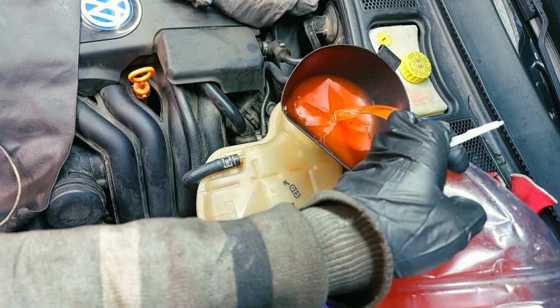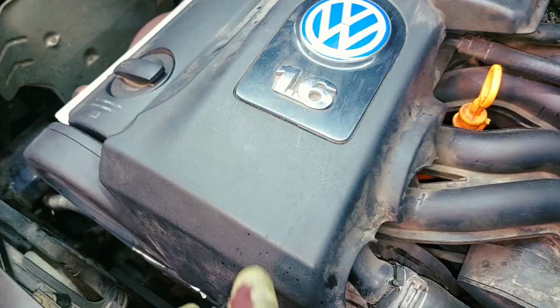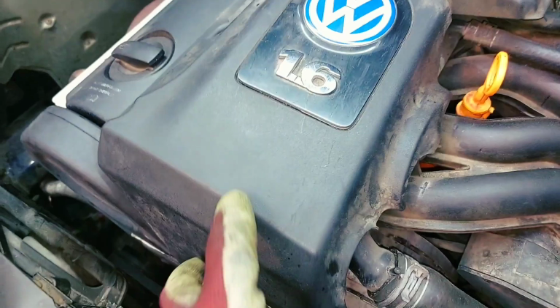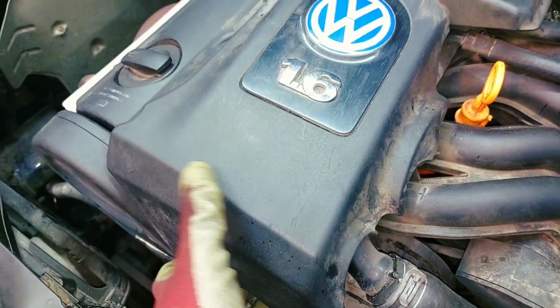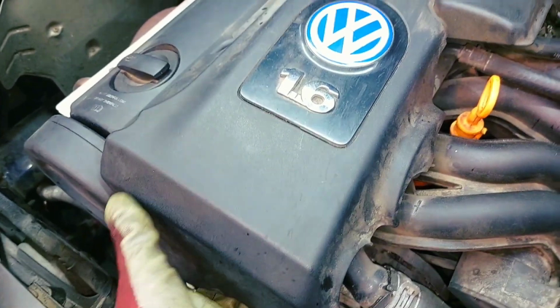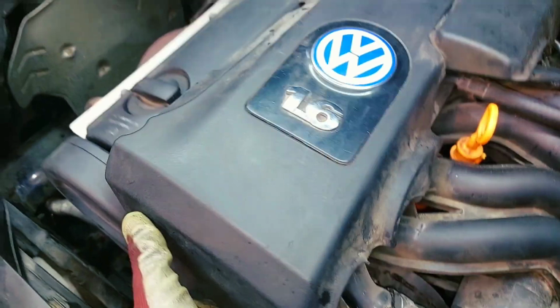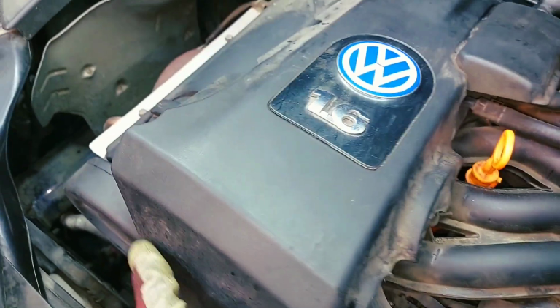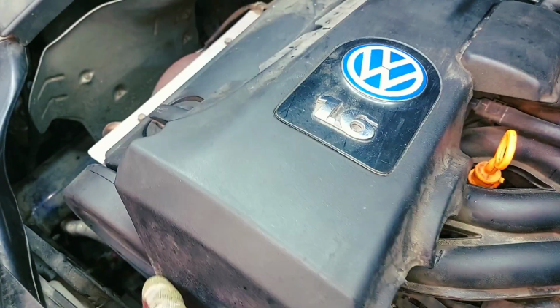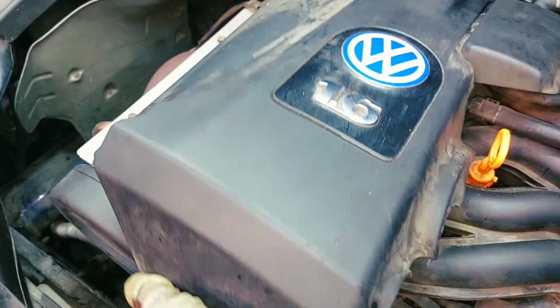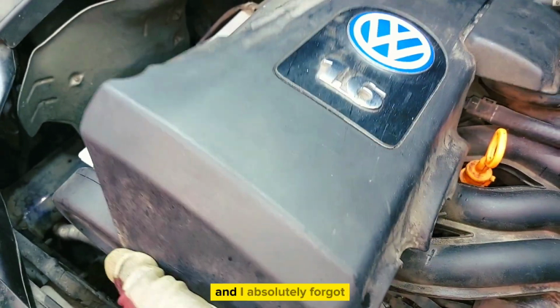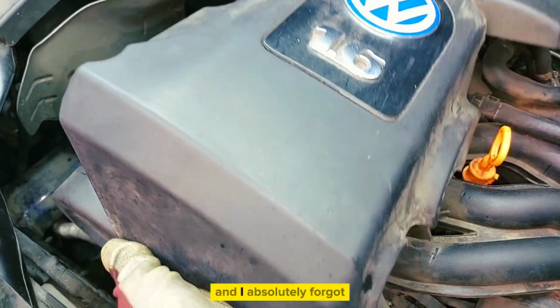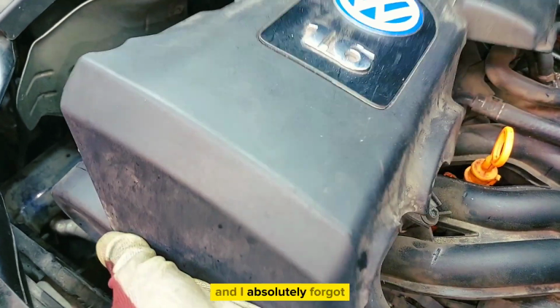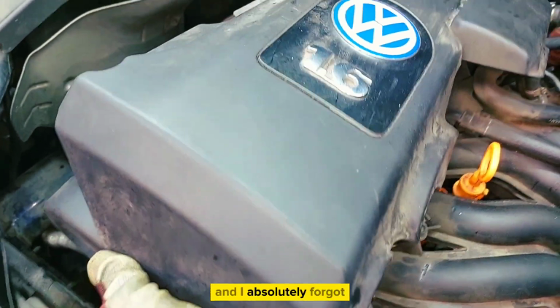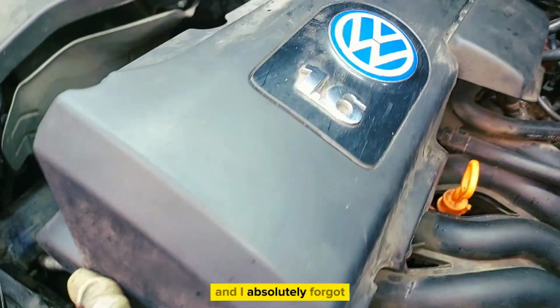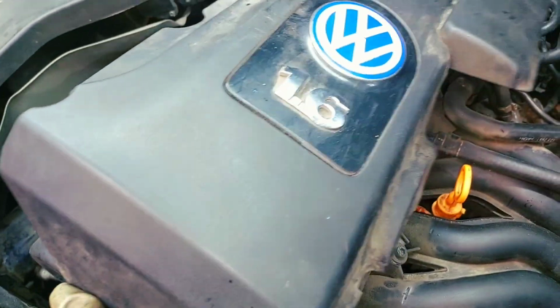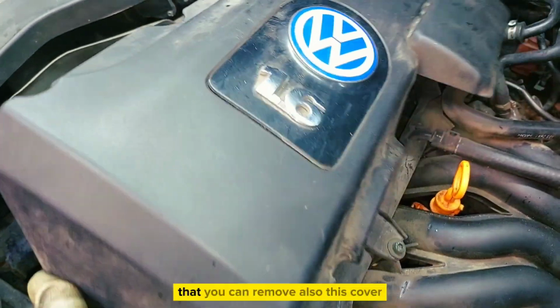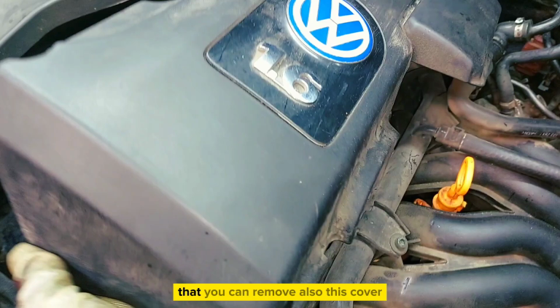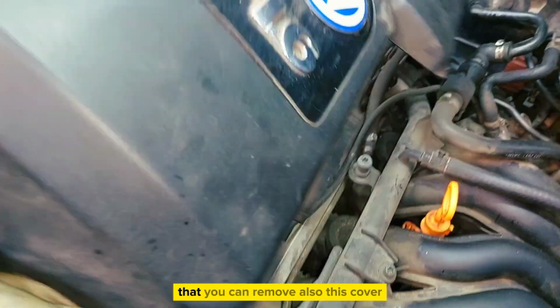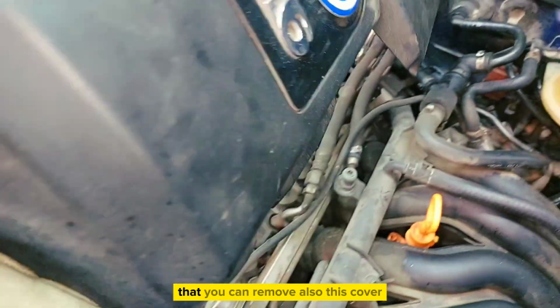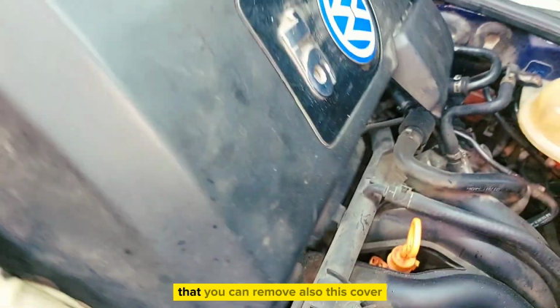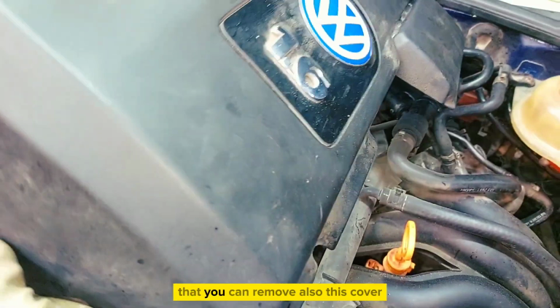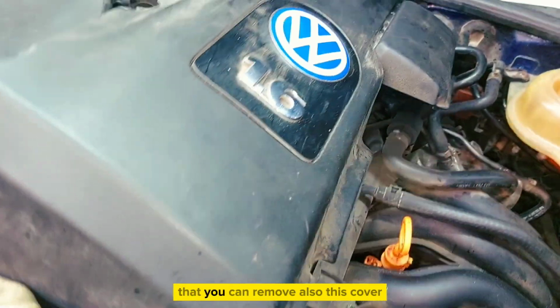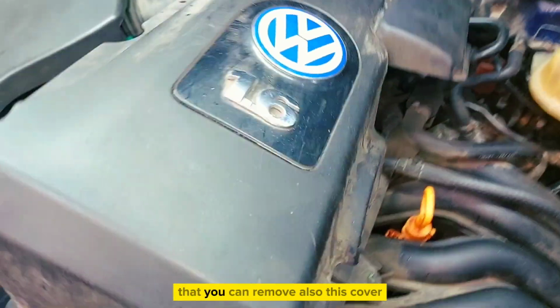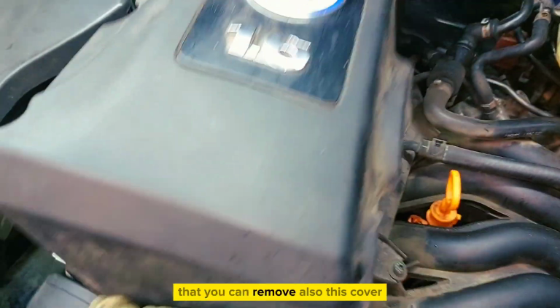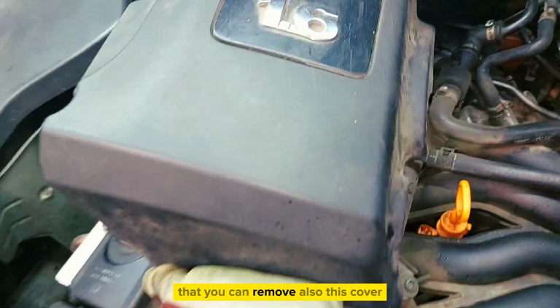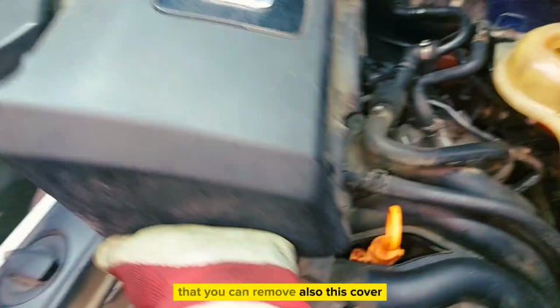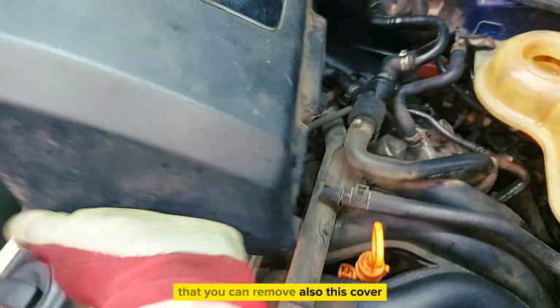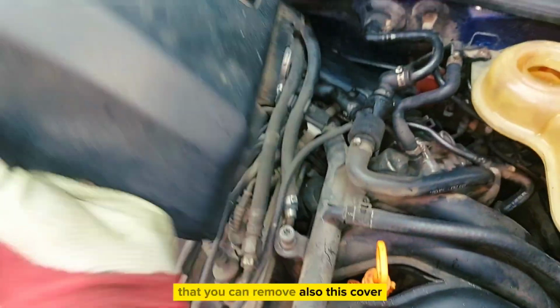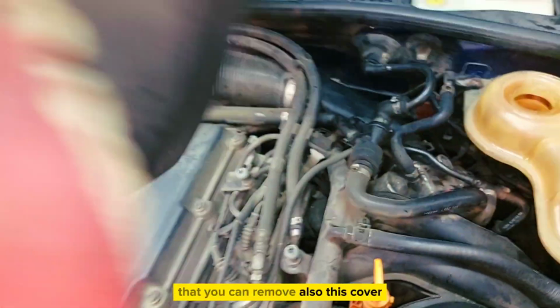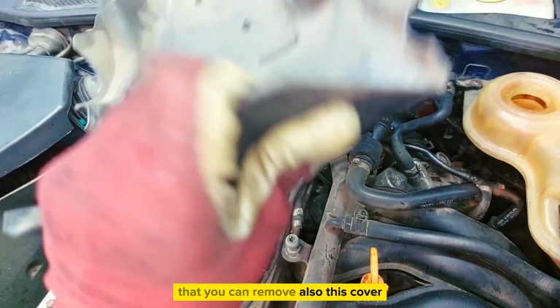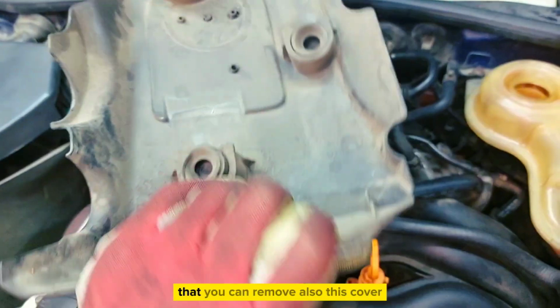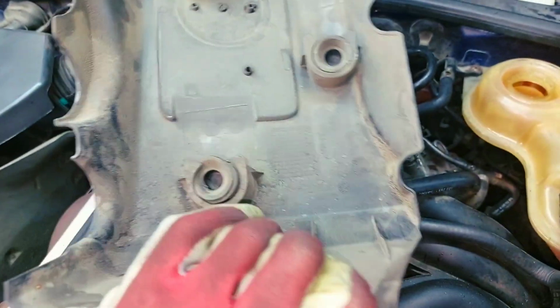I completely forgot that you can remove this cover too, but you're better off leaving it in place.